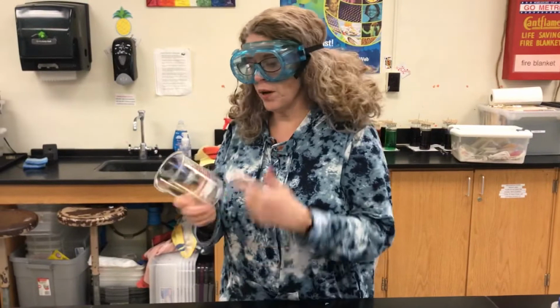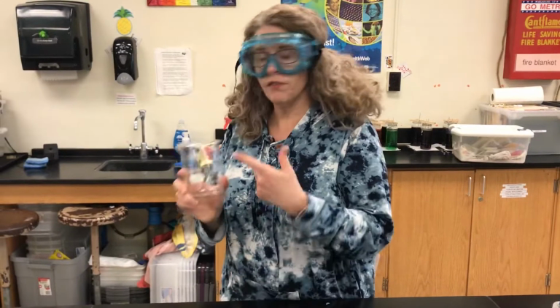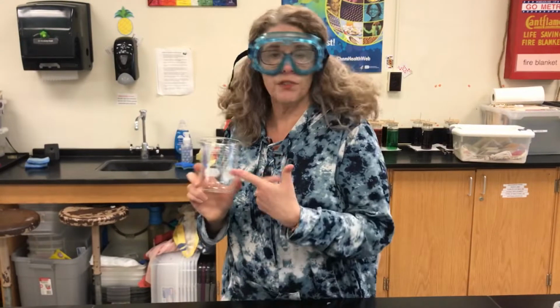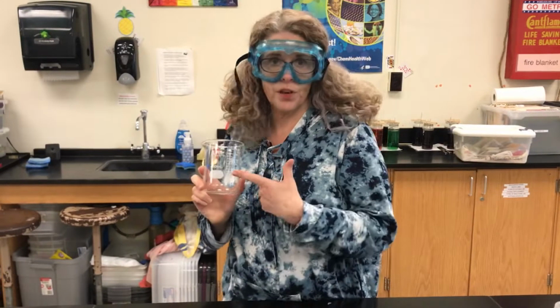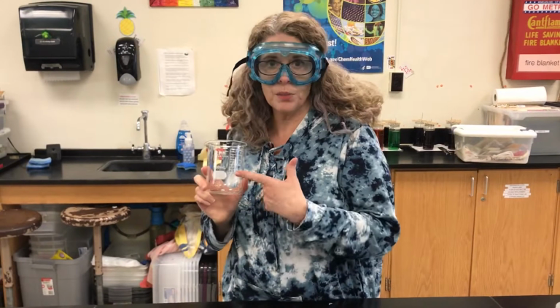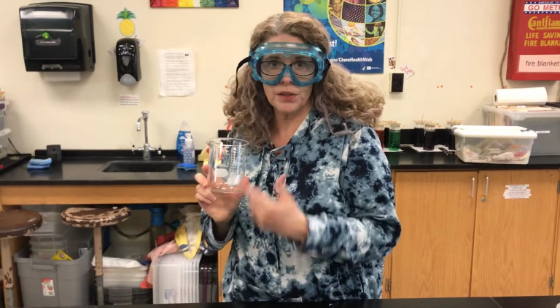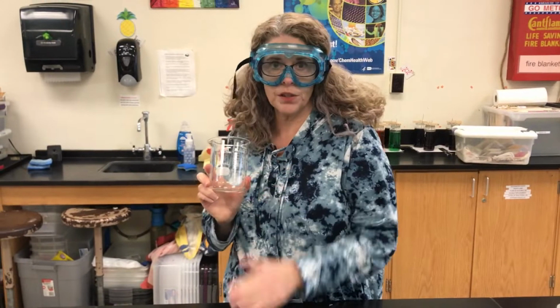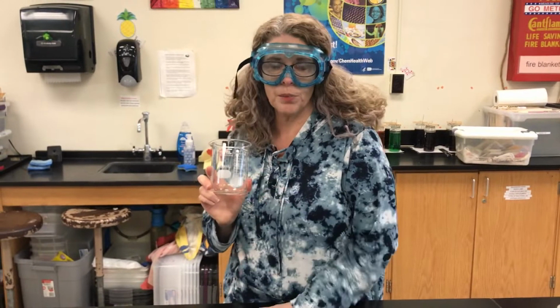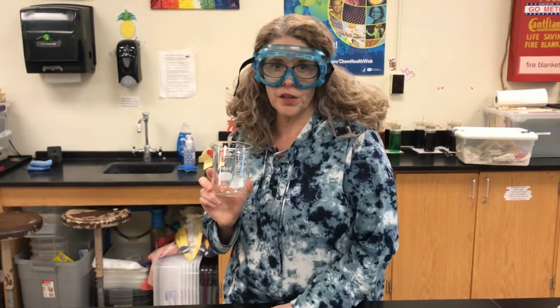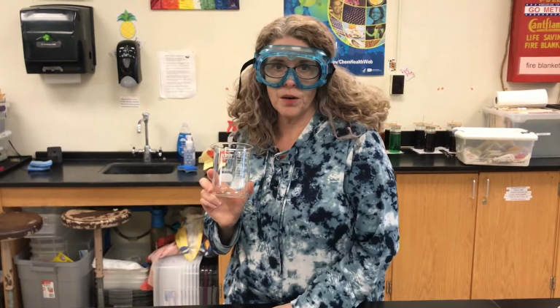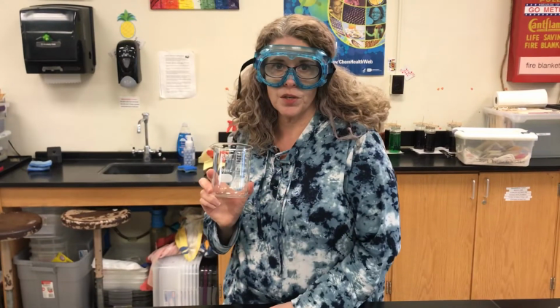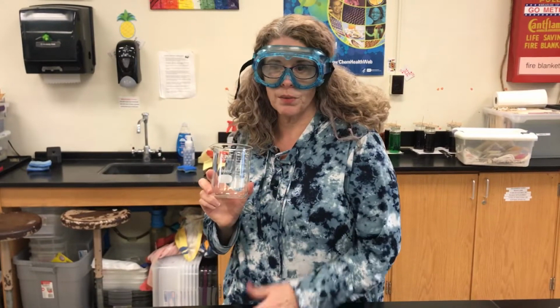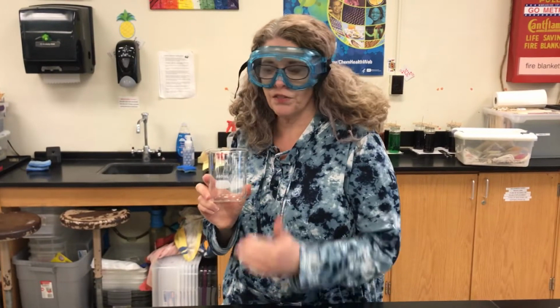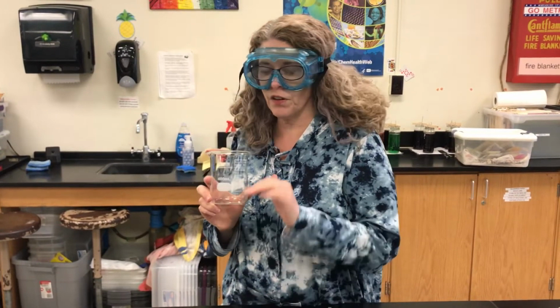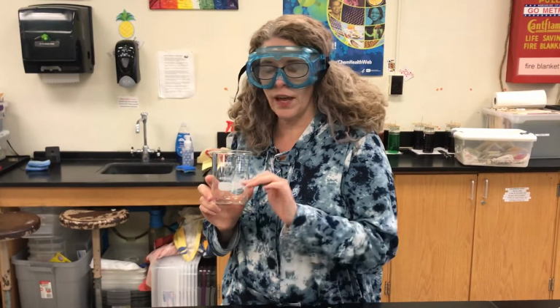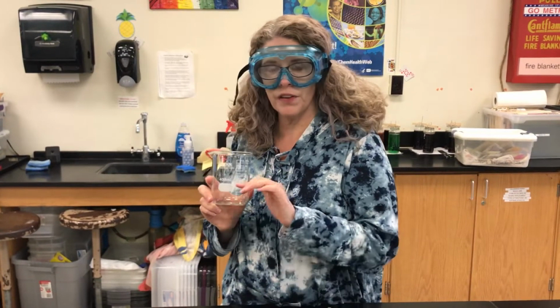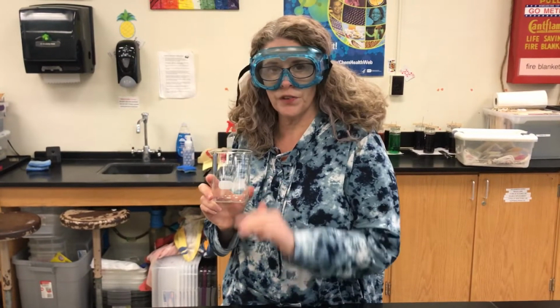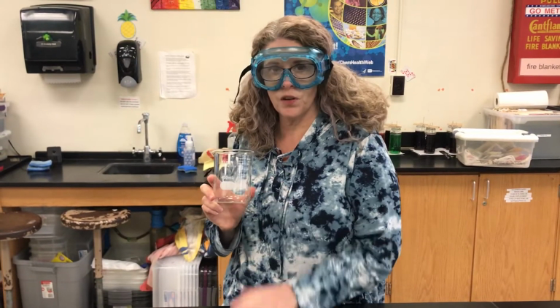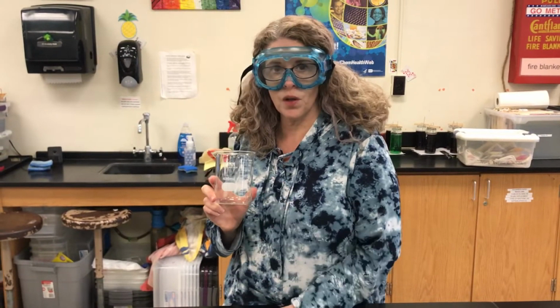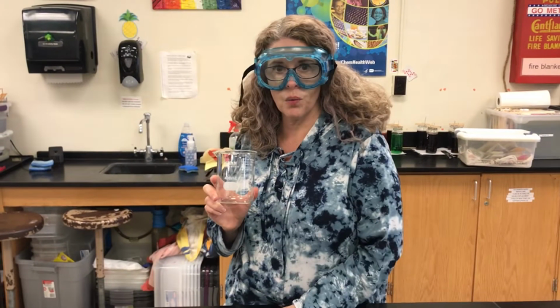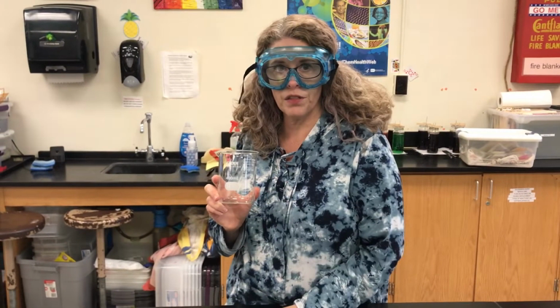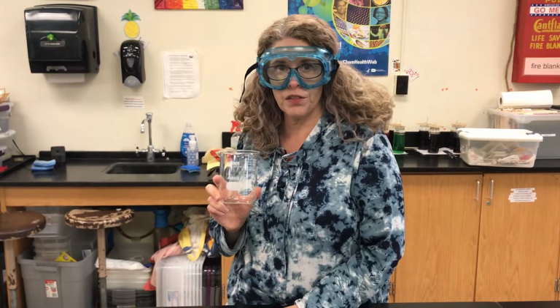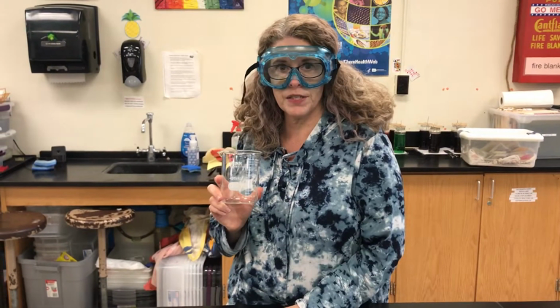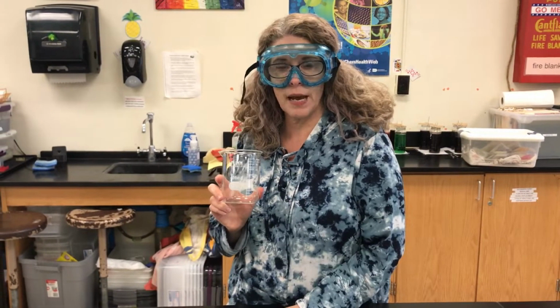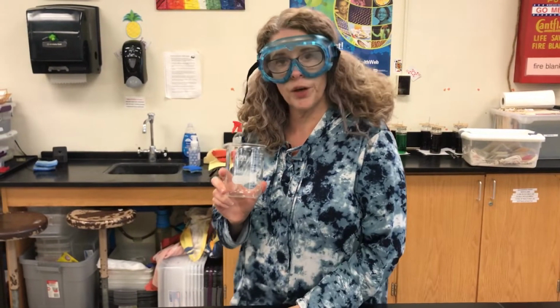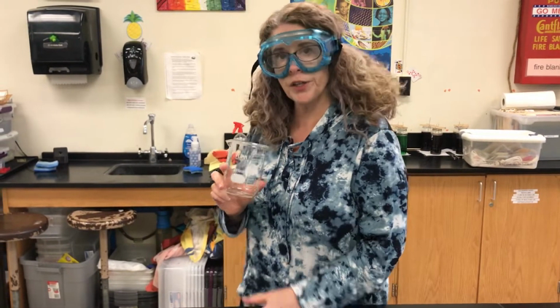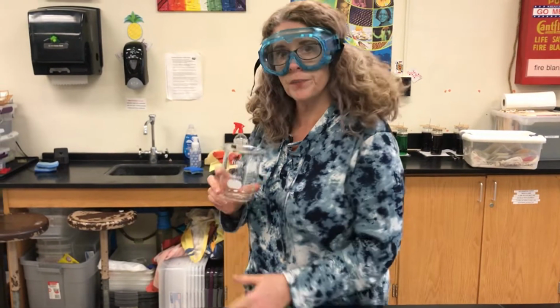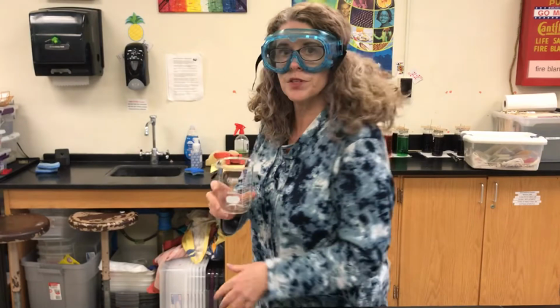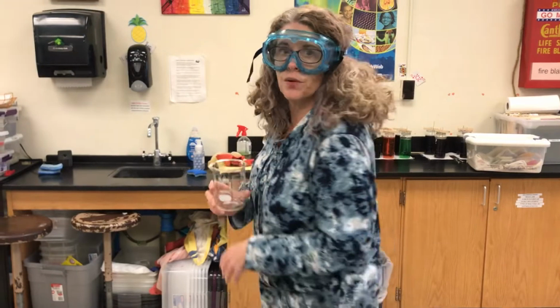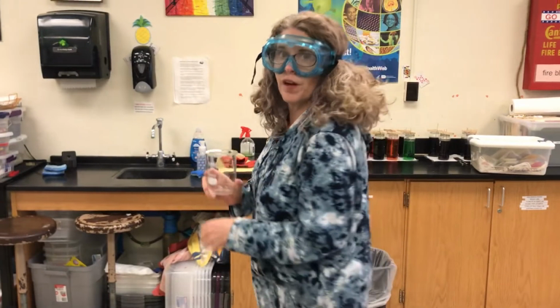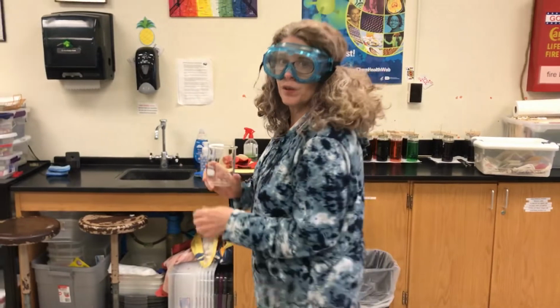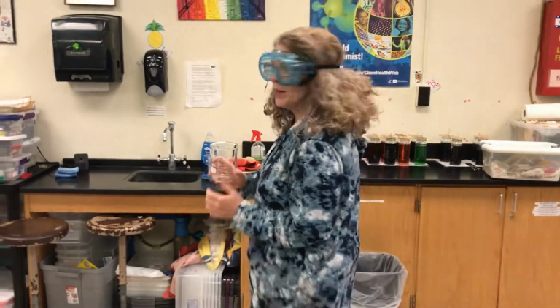So I have a 400 milliliter beaker which I'm going to fill half full with tap water.